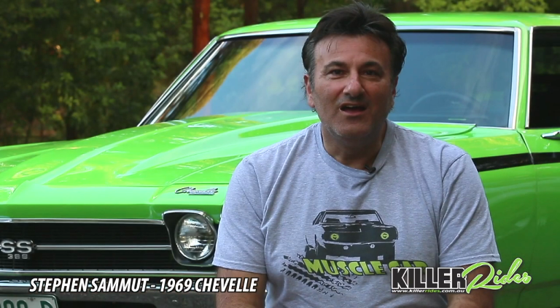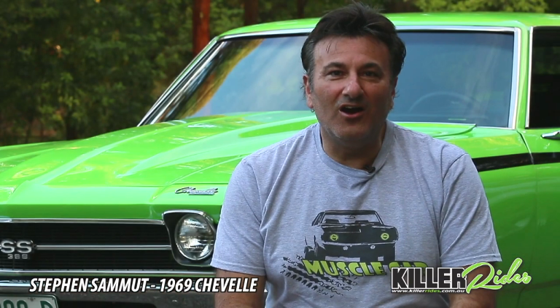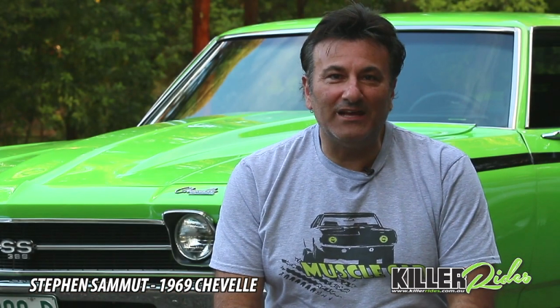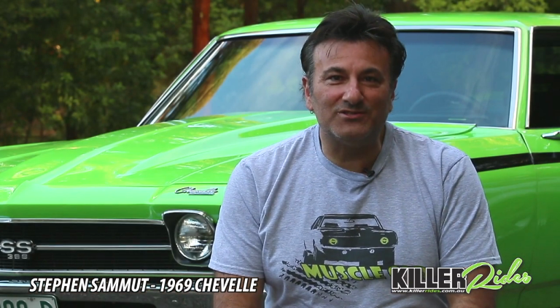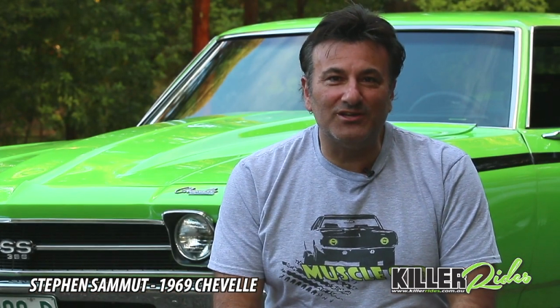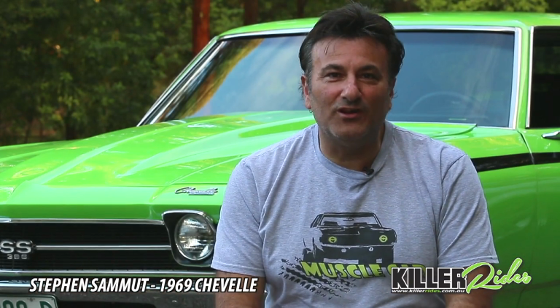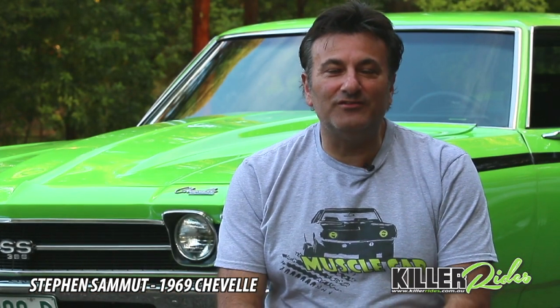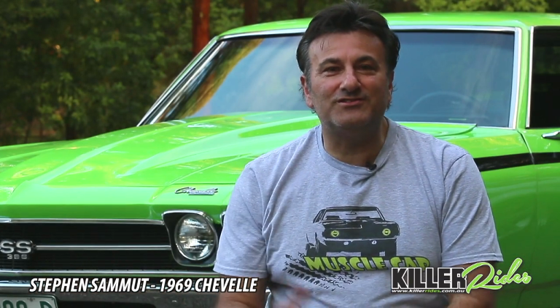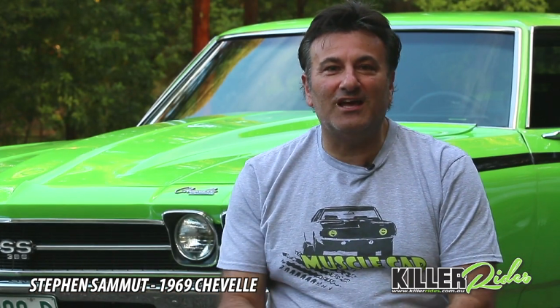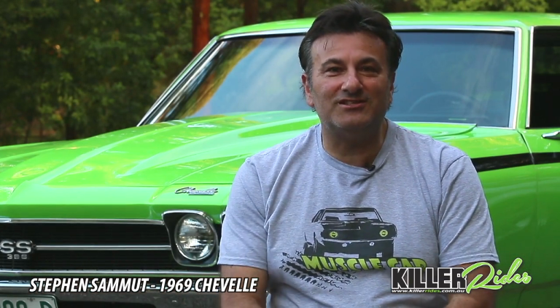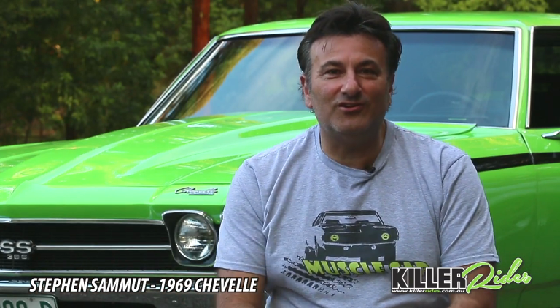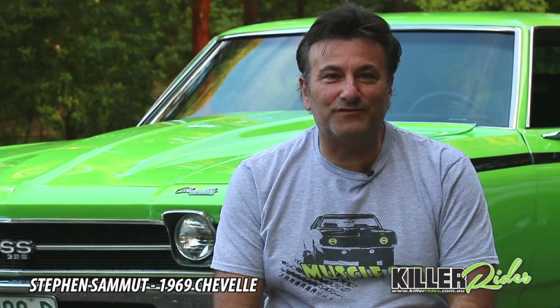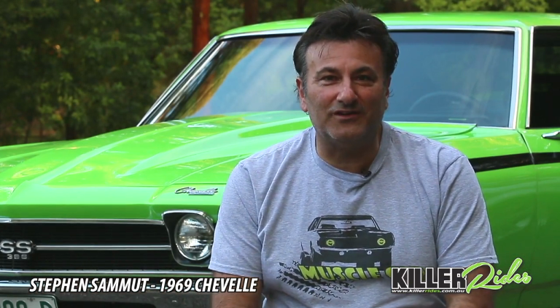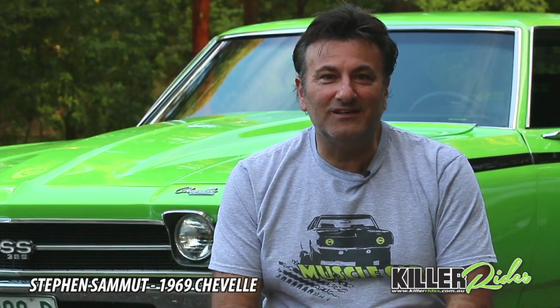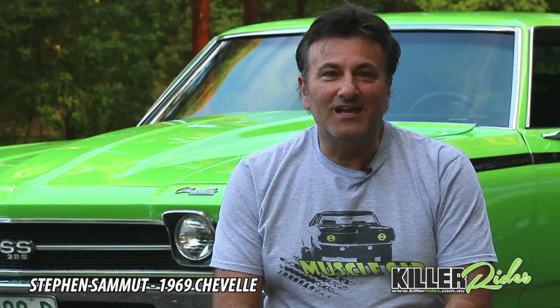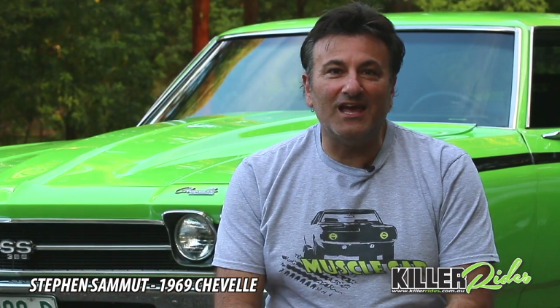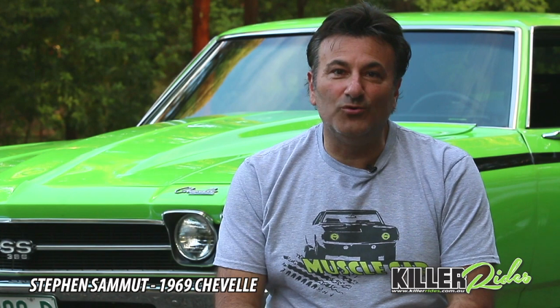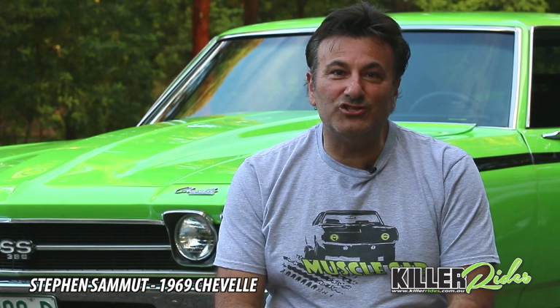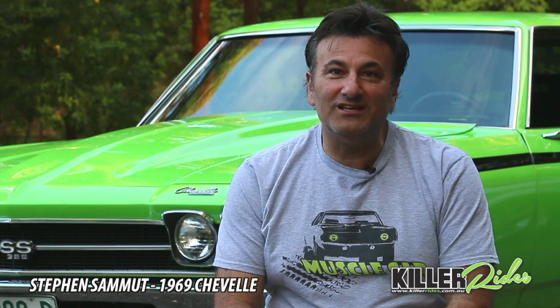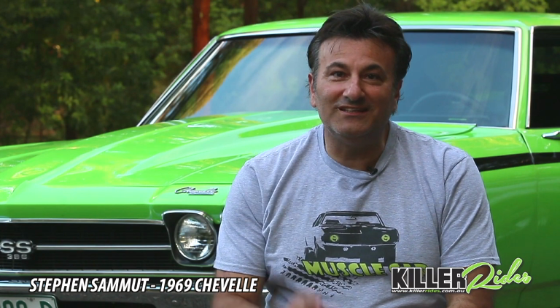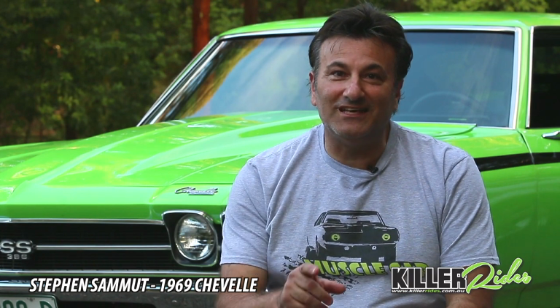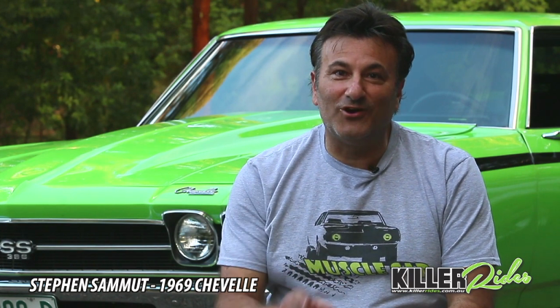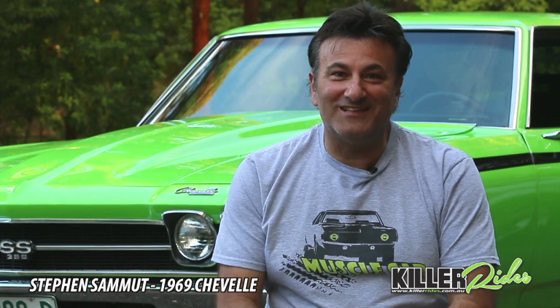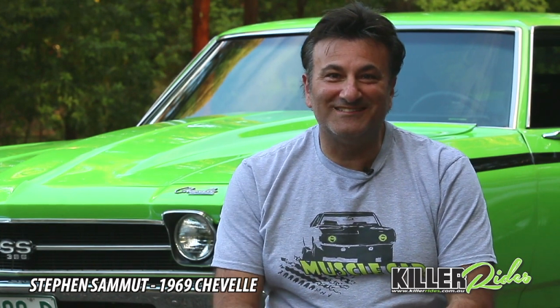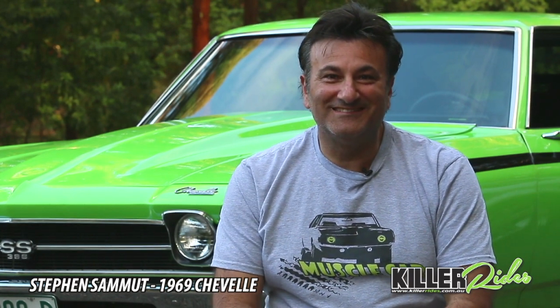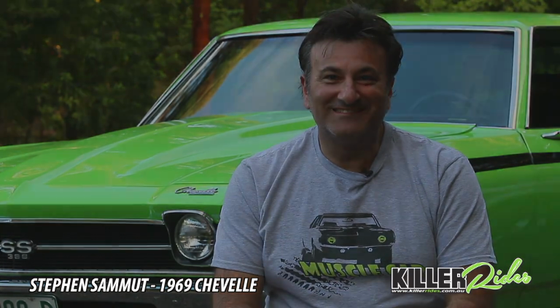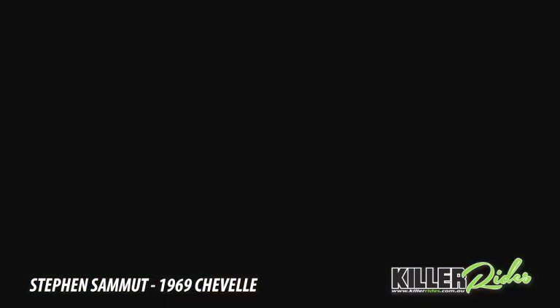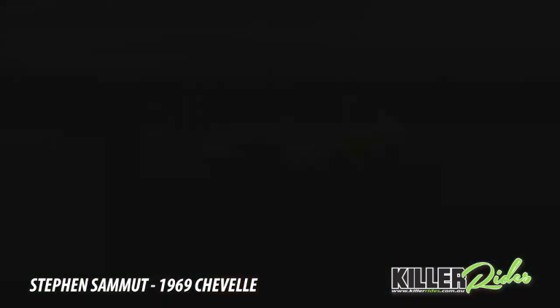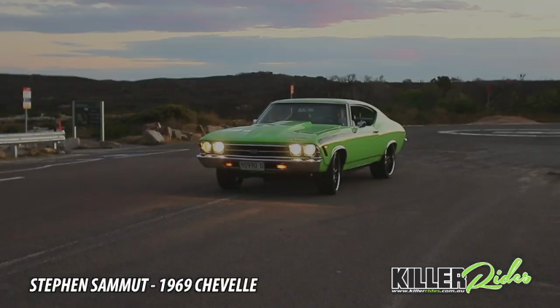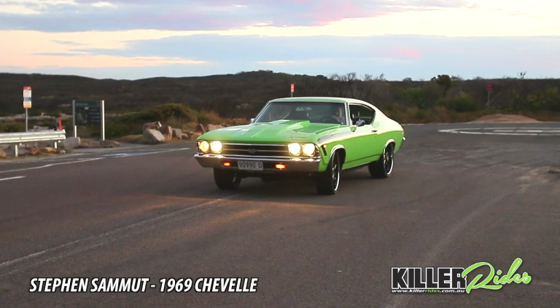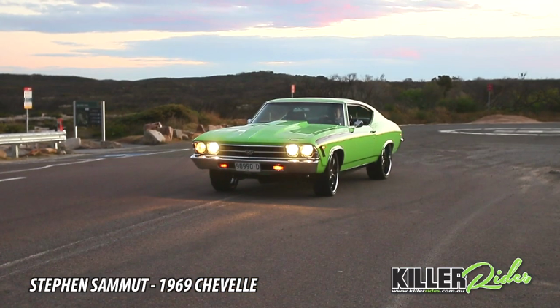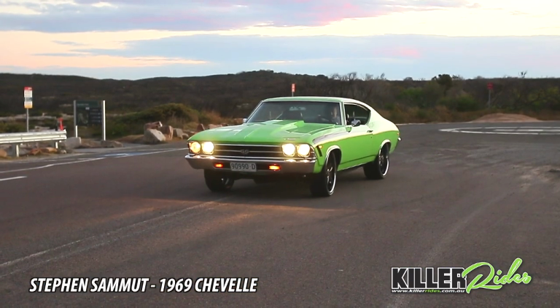Hi, my name's Steve. I own this 69 Chevelle and you're watching Killer Rides. We'll see you next time. Bye.